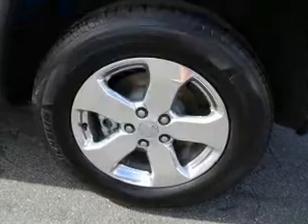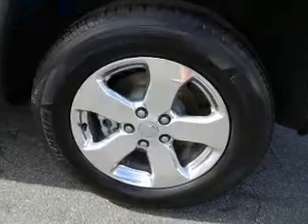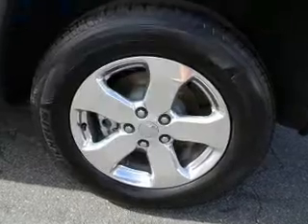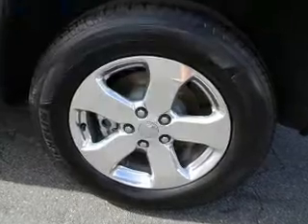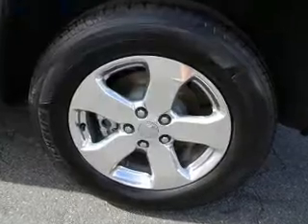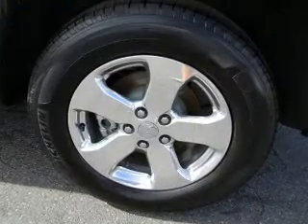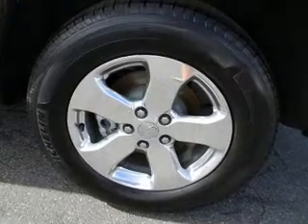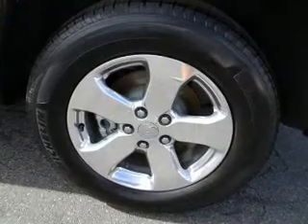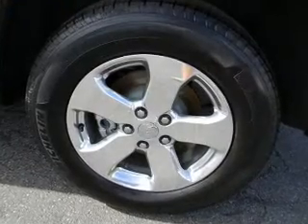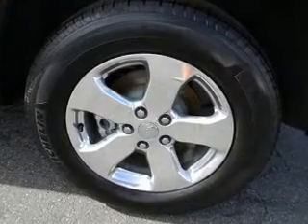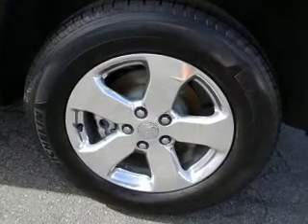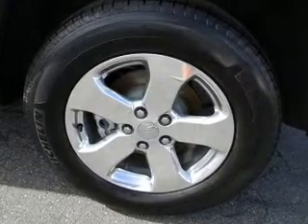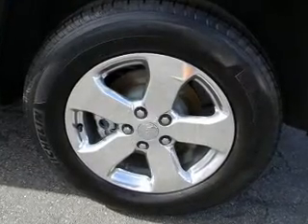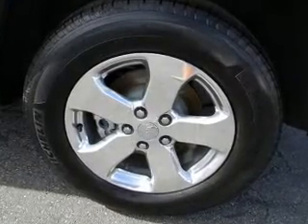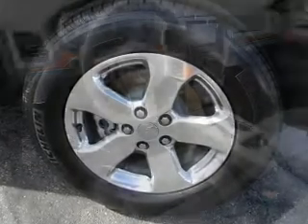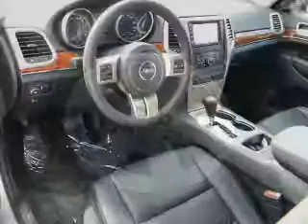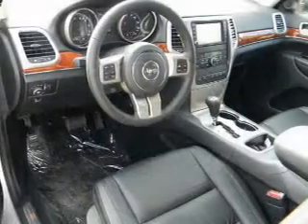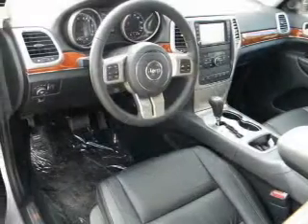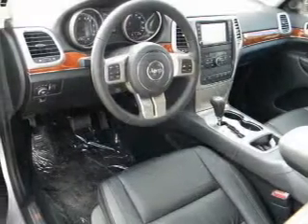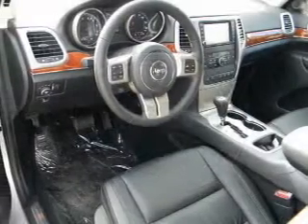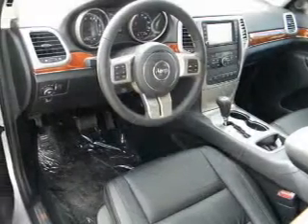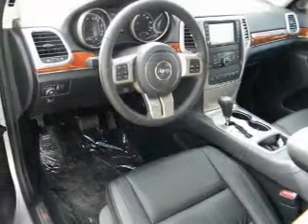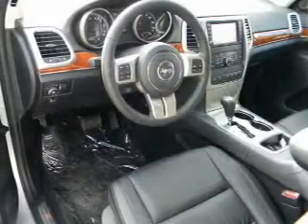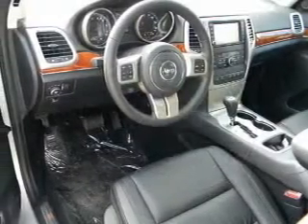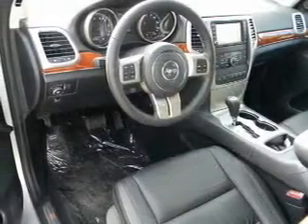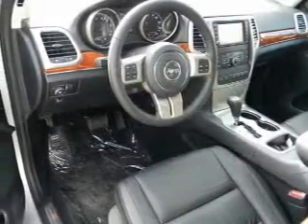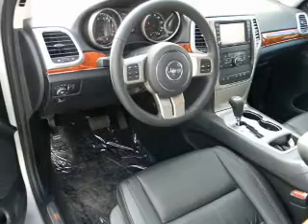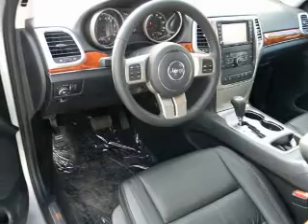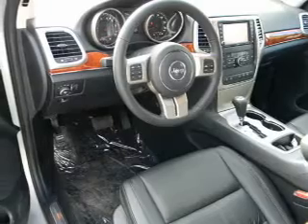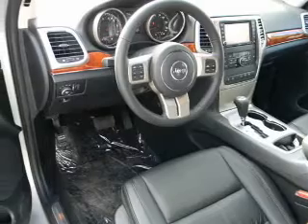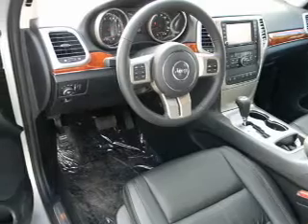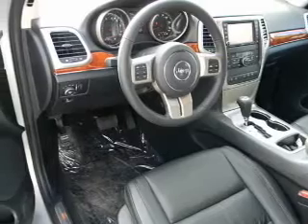Power door locks. Power windows. Power steering. Cruise control. Call today to schedule a test drive.